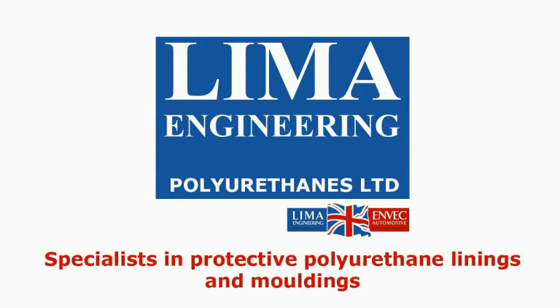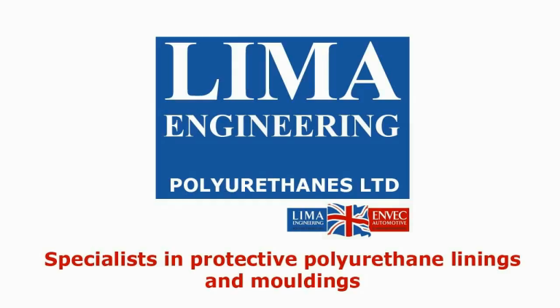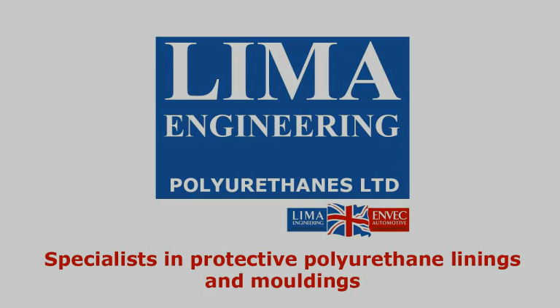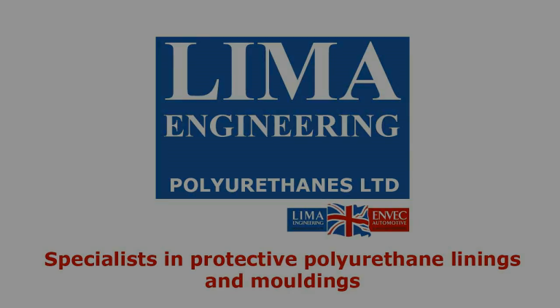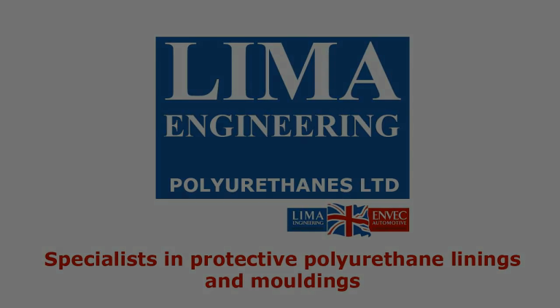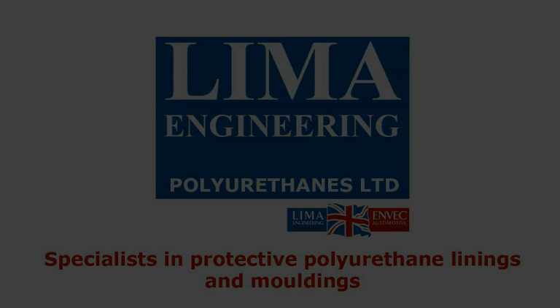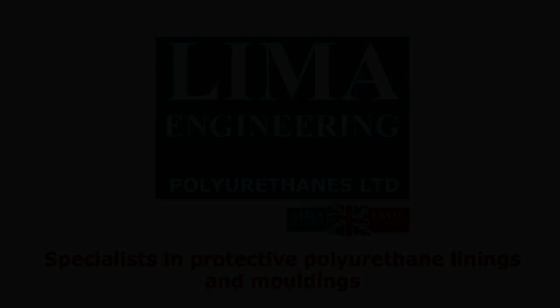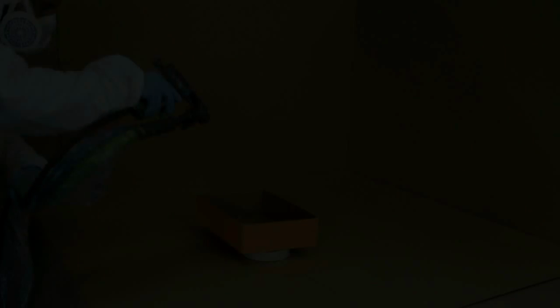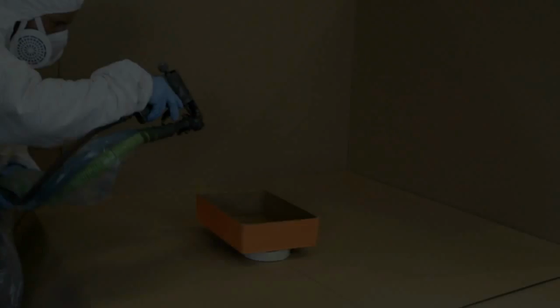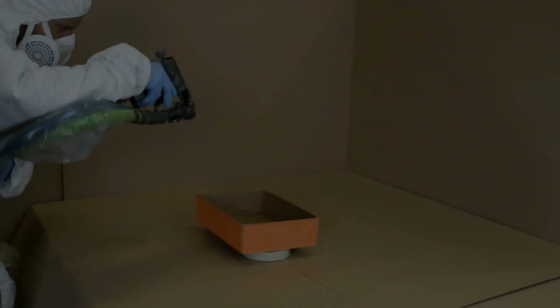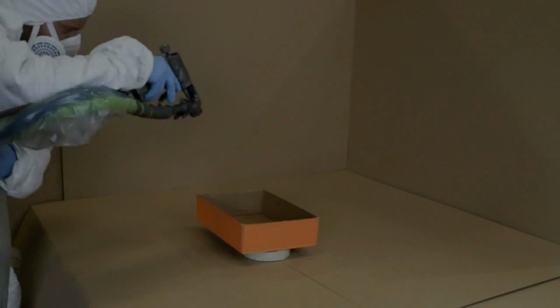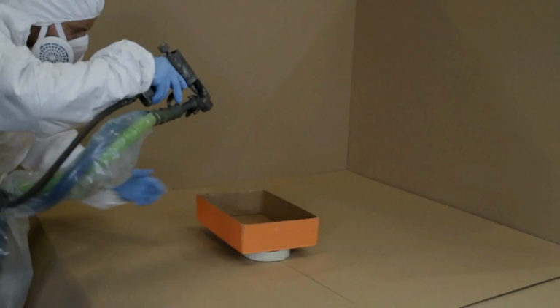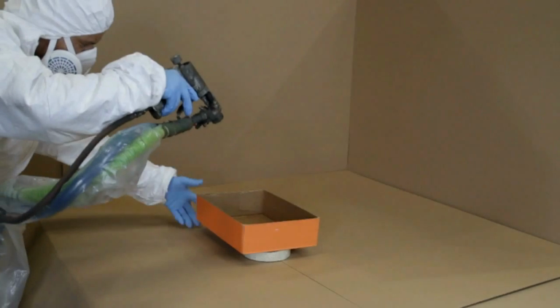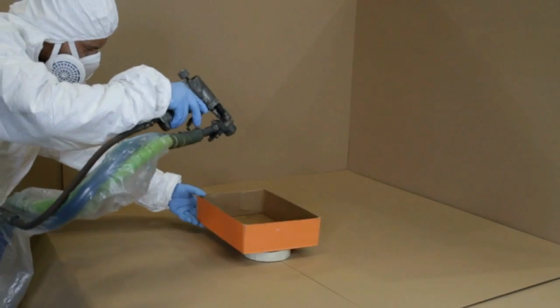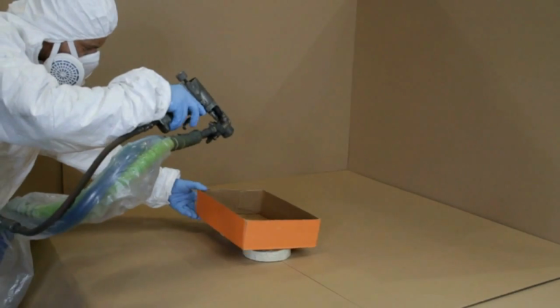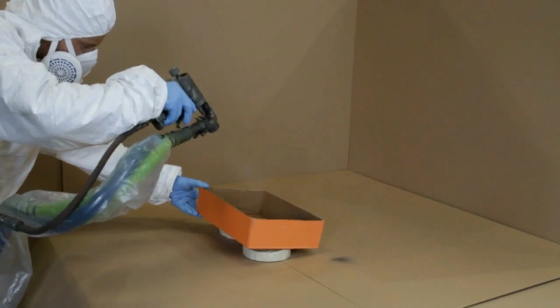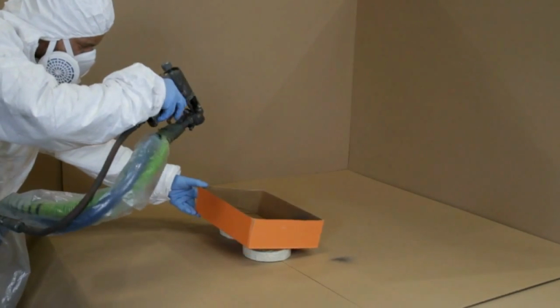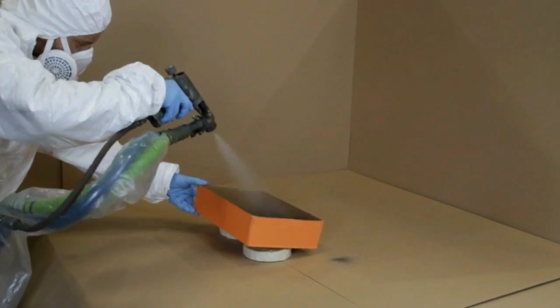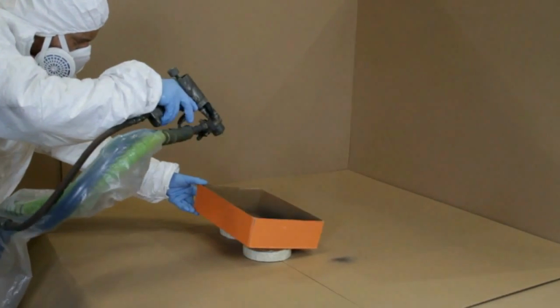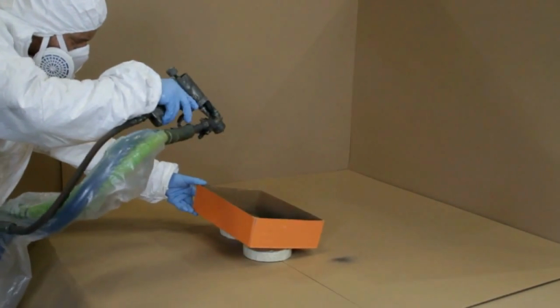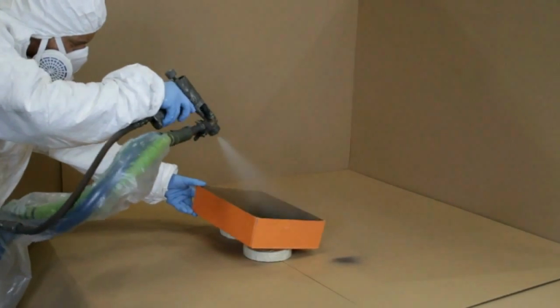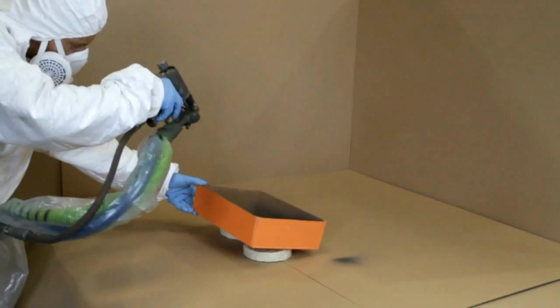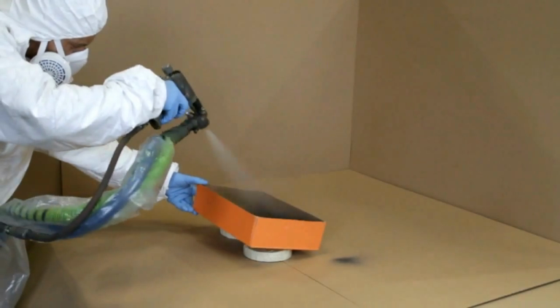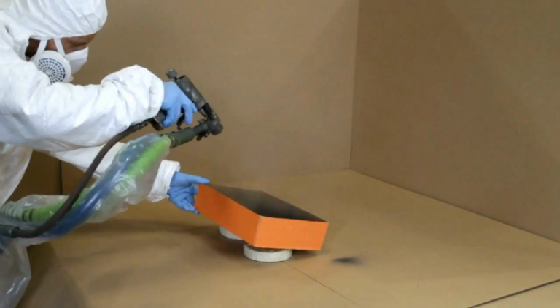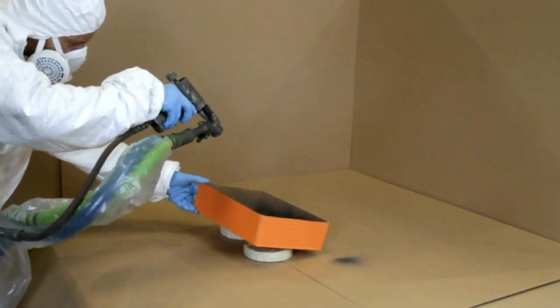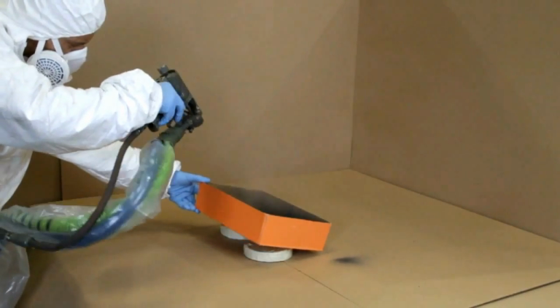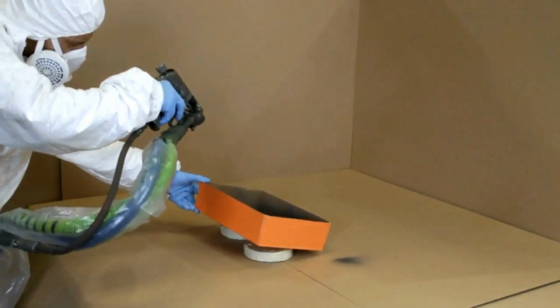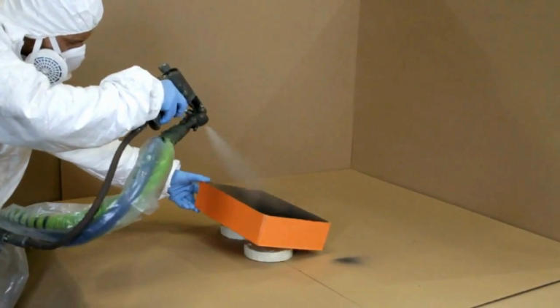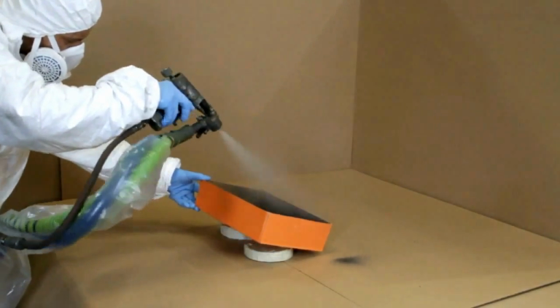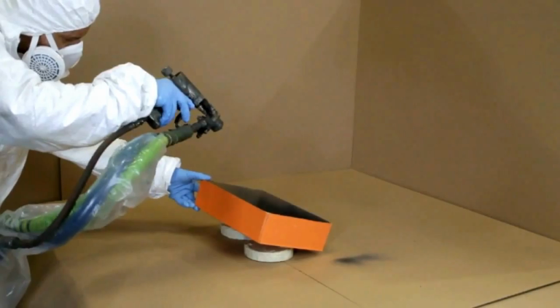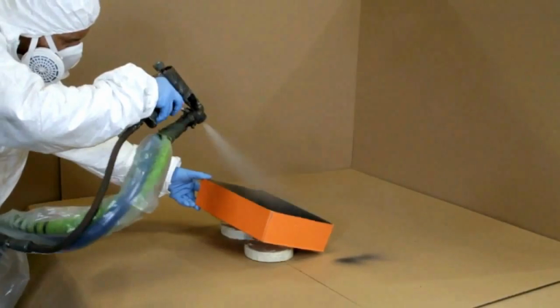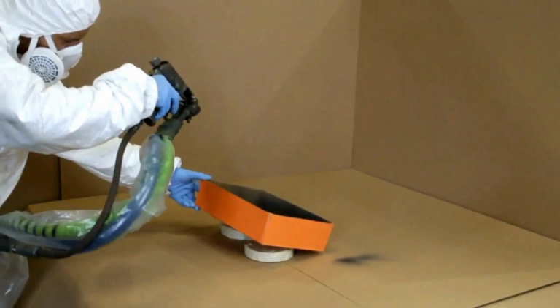In this short video we aim to demonstrate the unique properties of polyurethane spray coating.